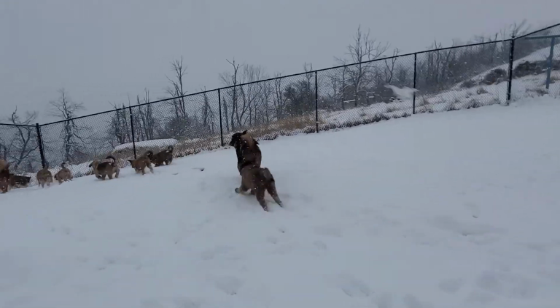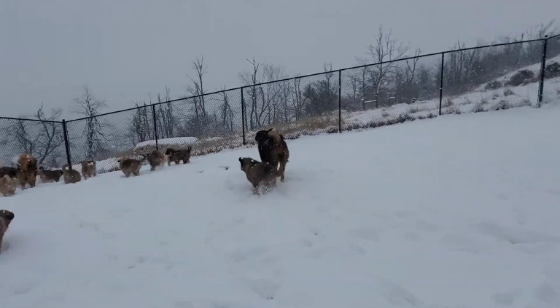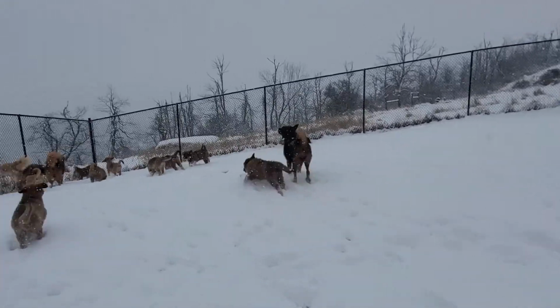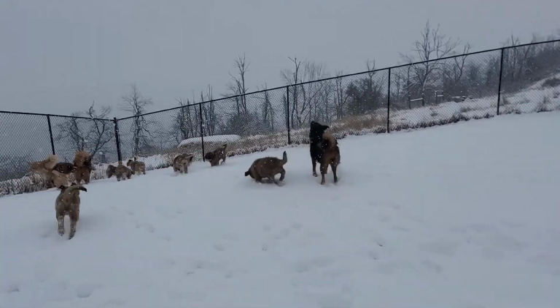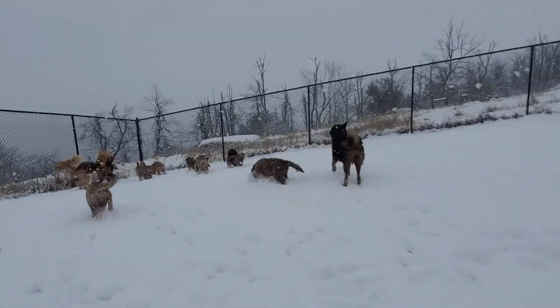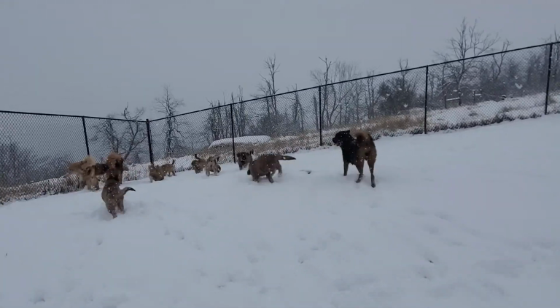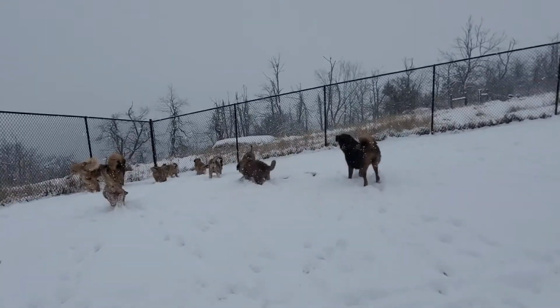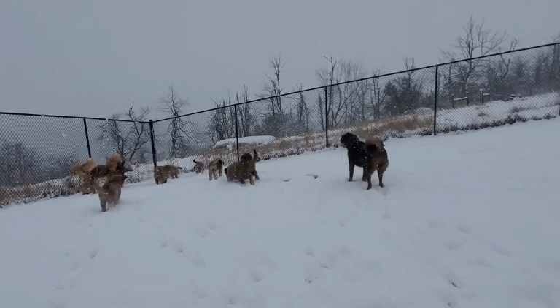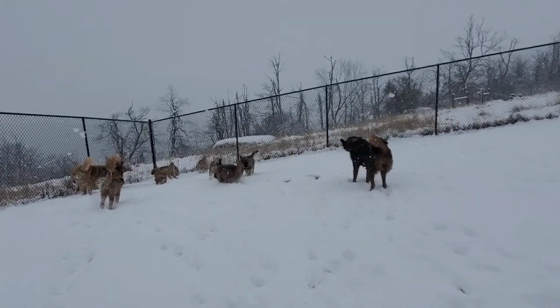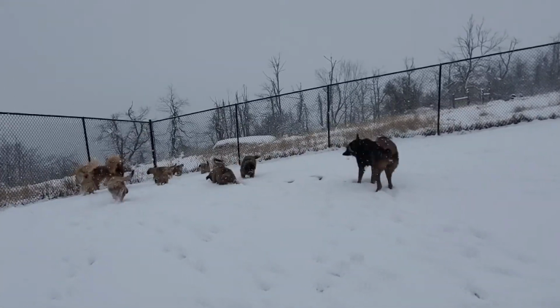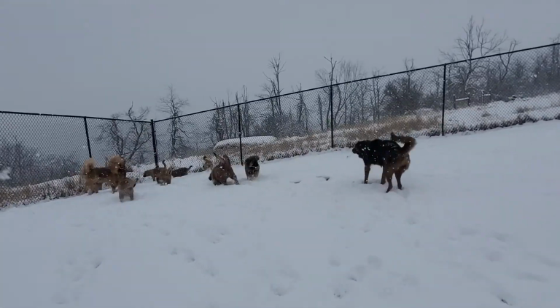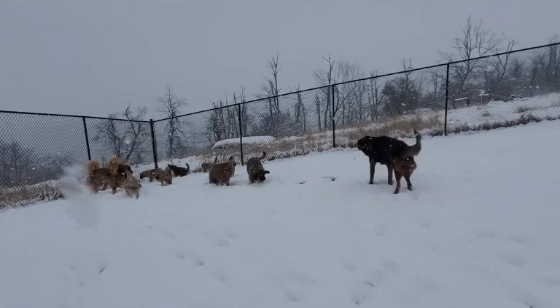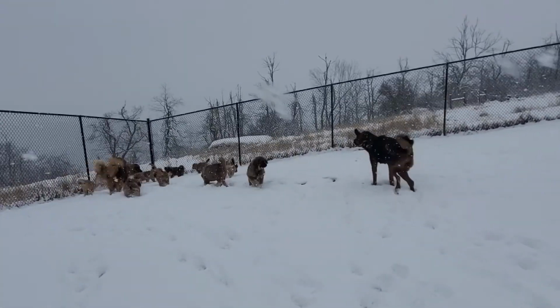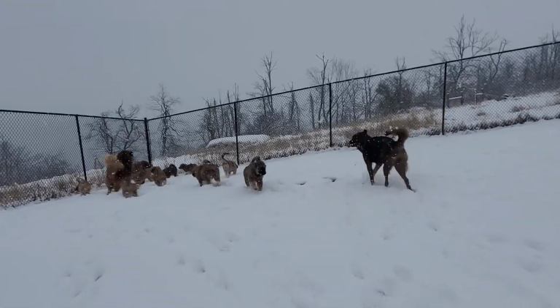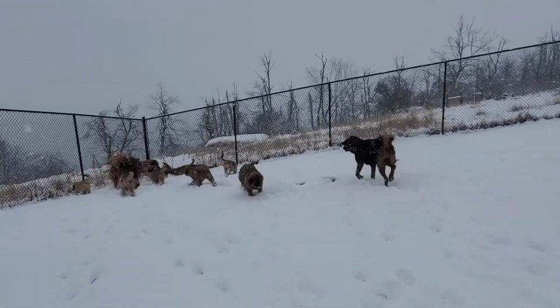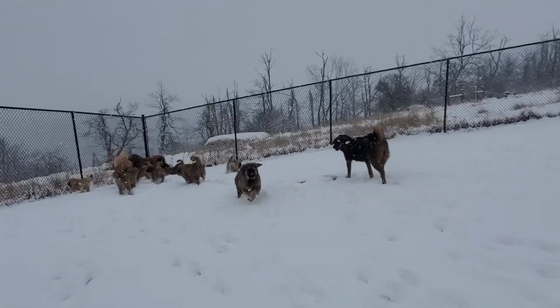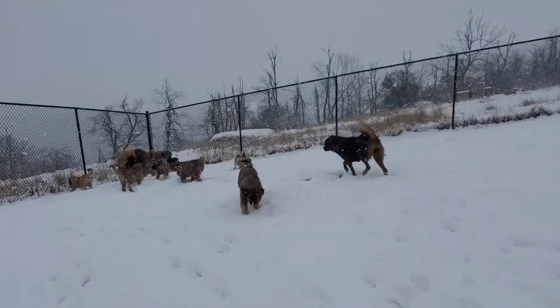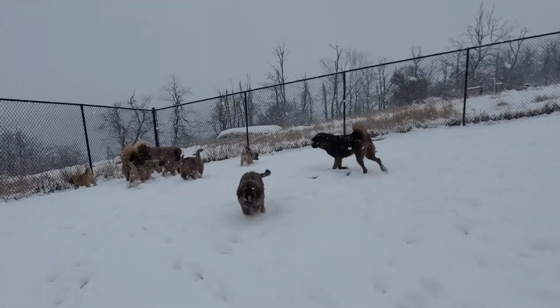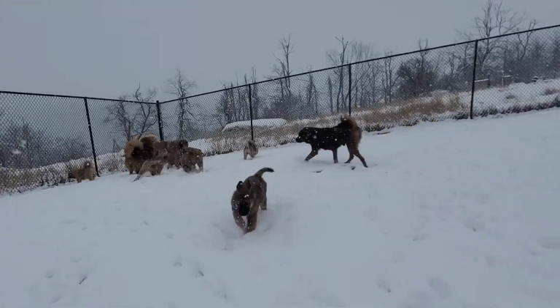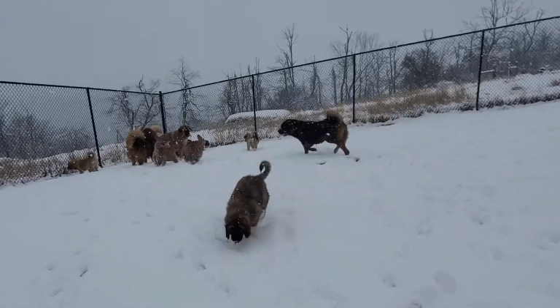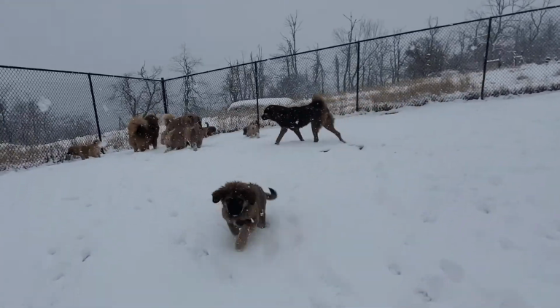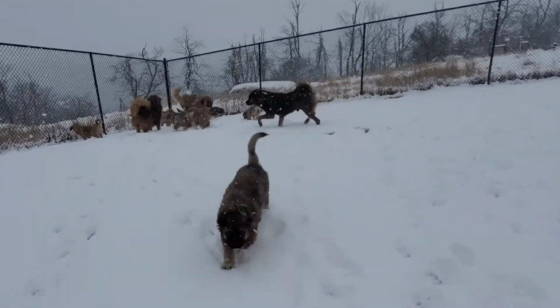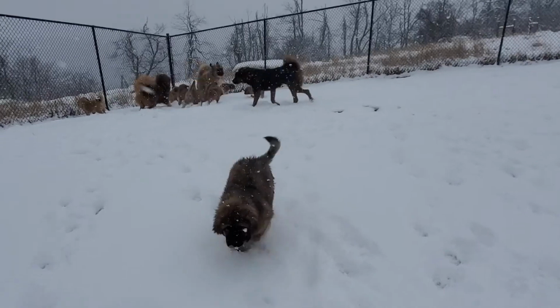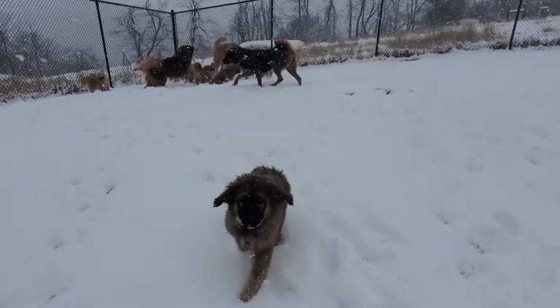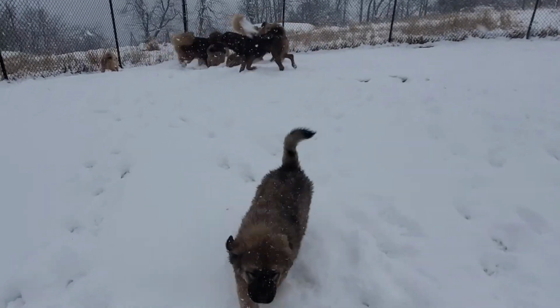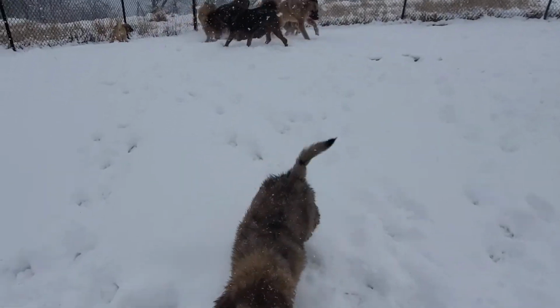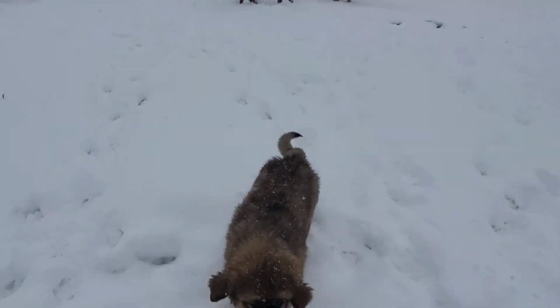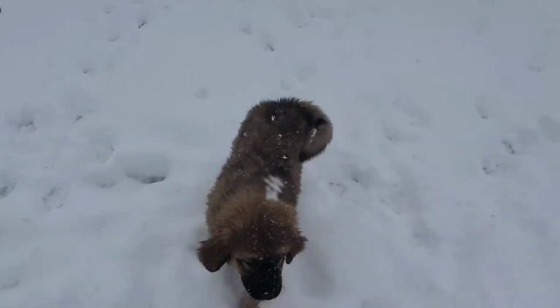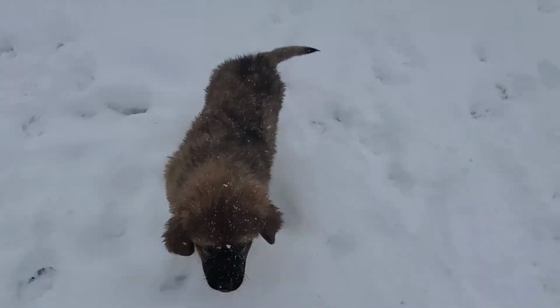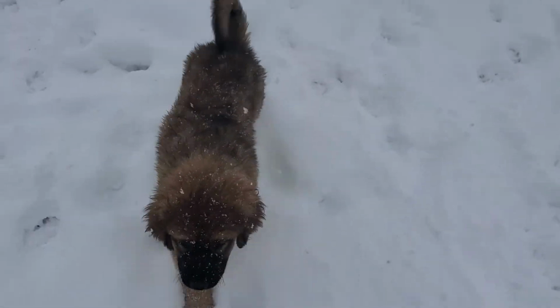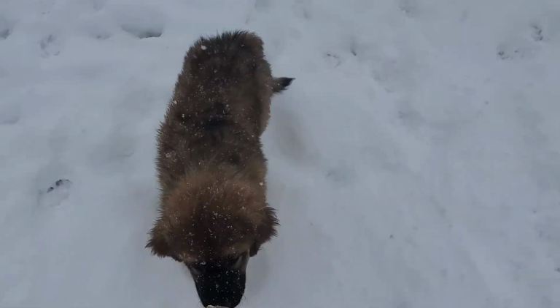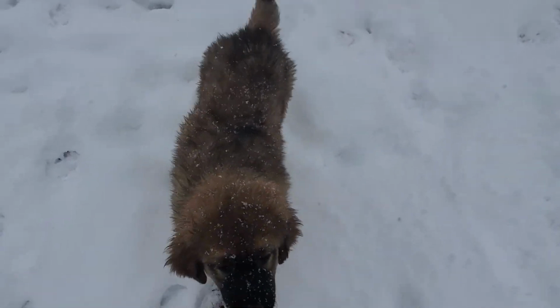This is their first real snow that they've got to play in. I say real — we got a few inches so far.